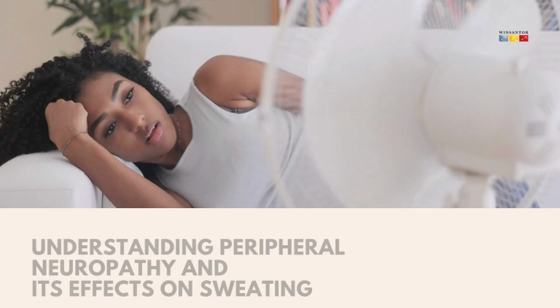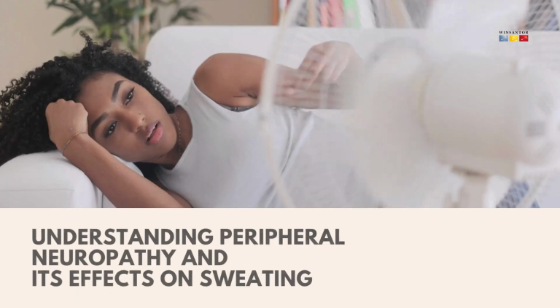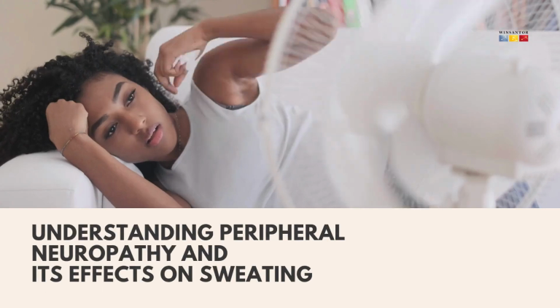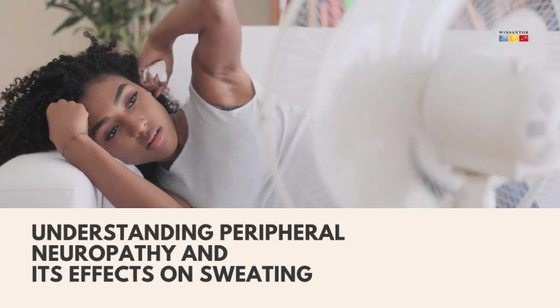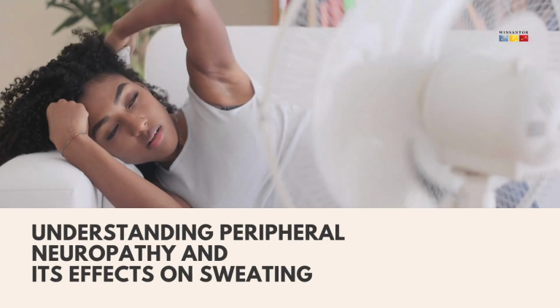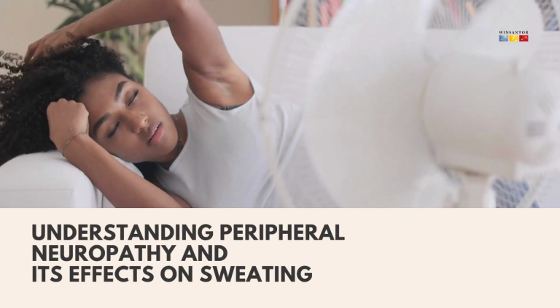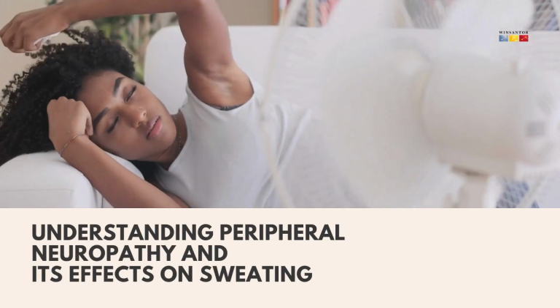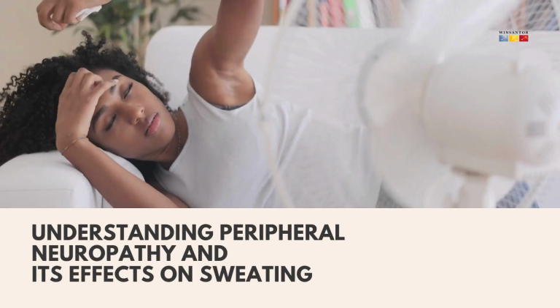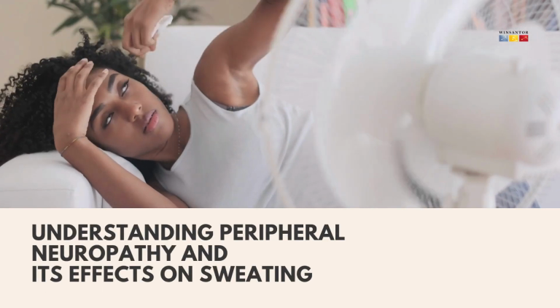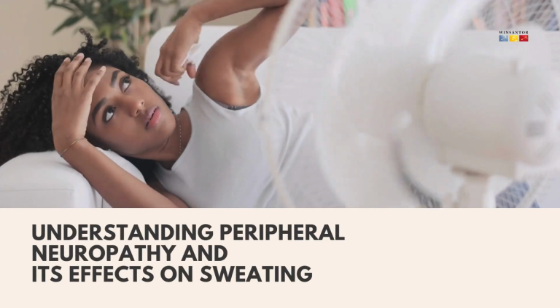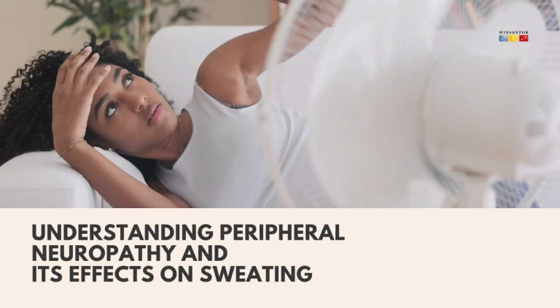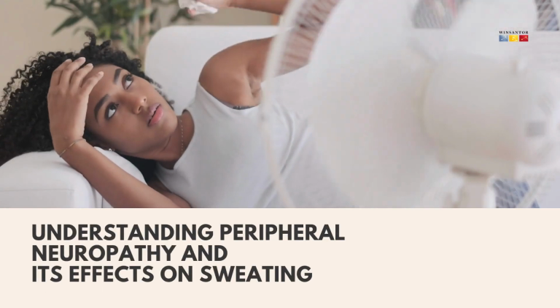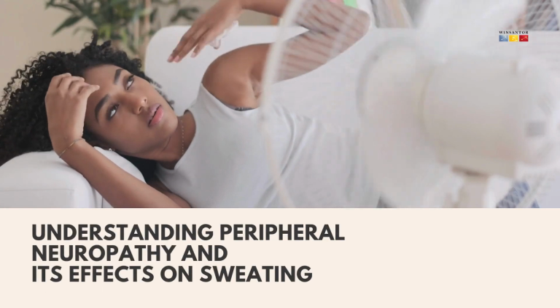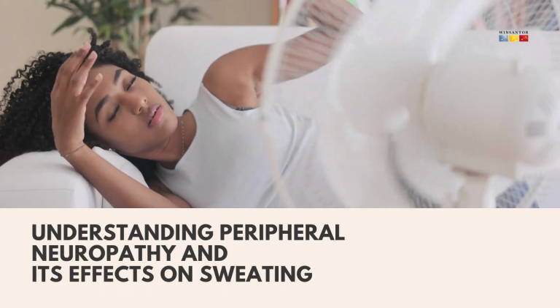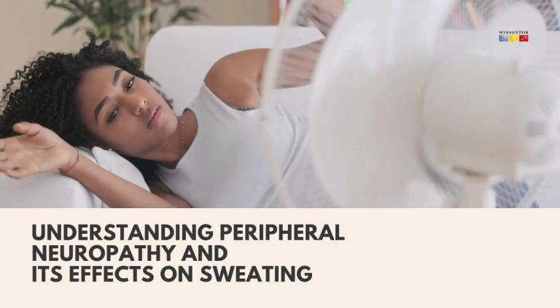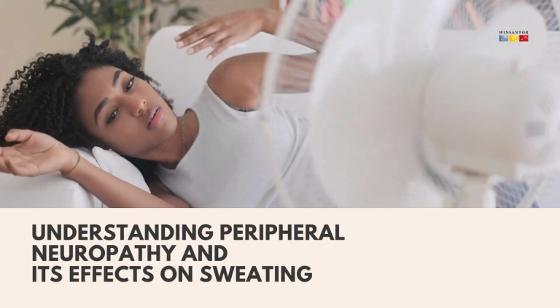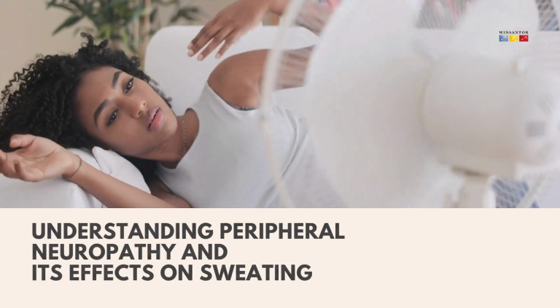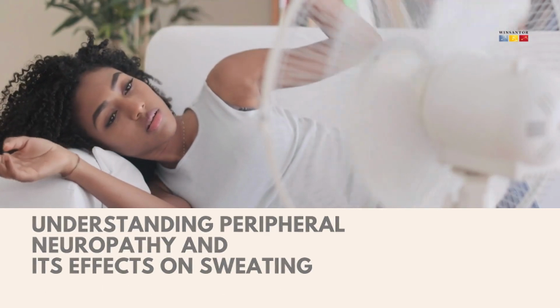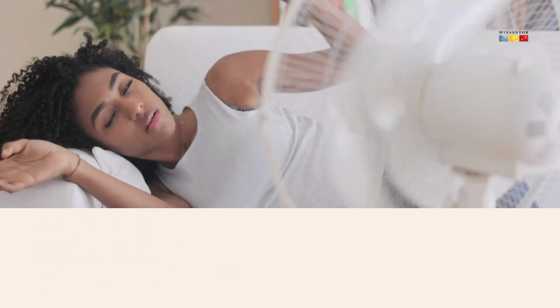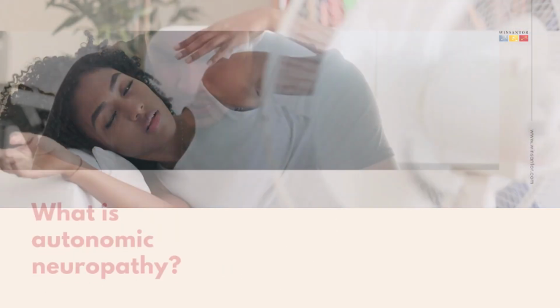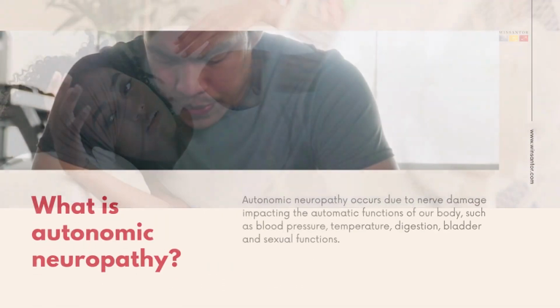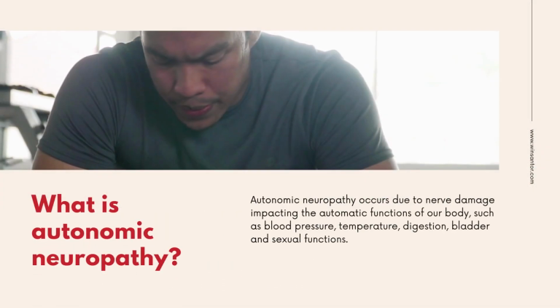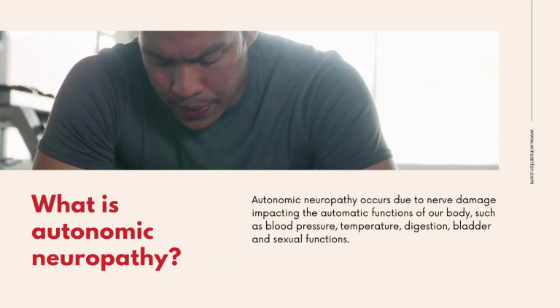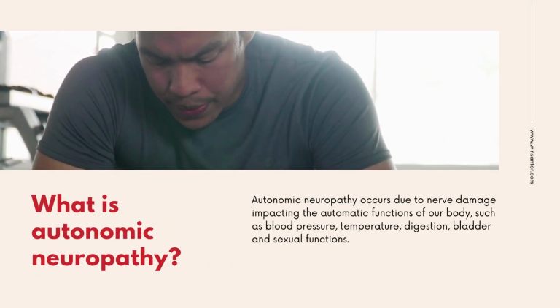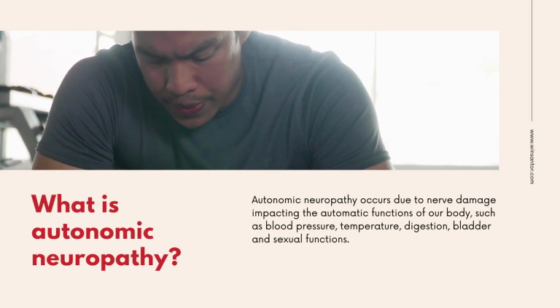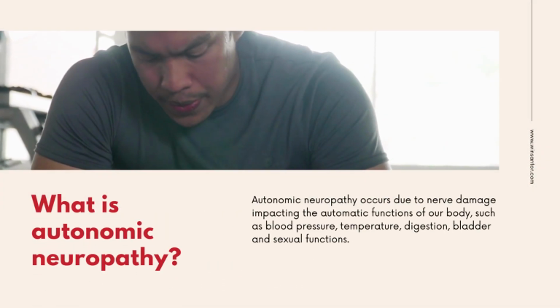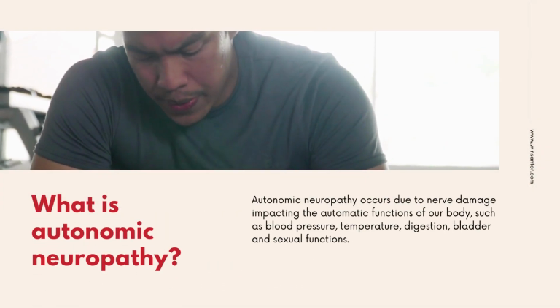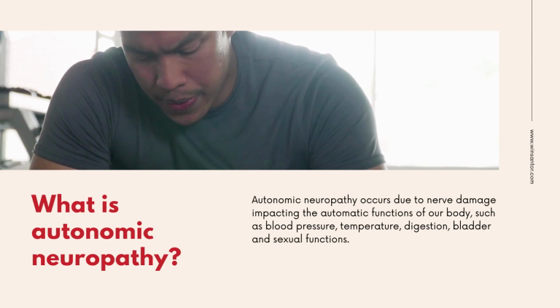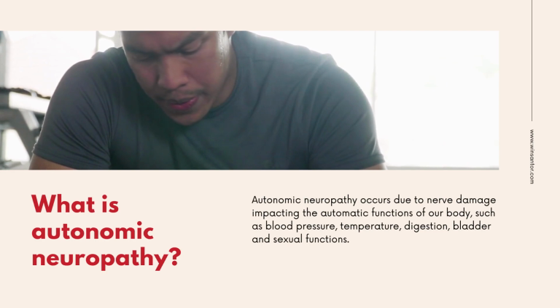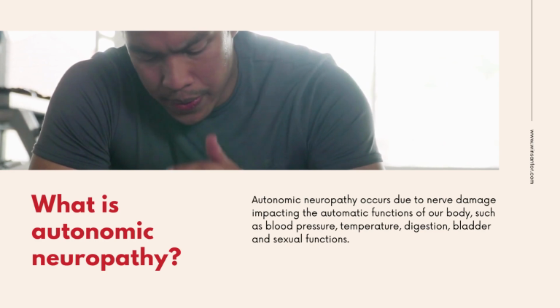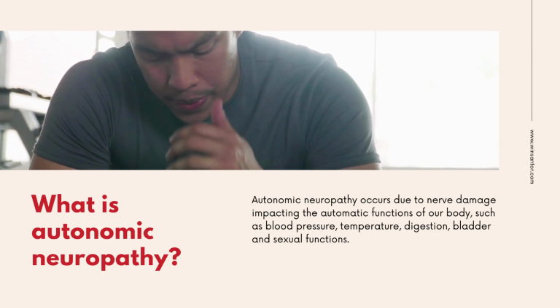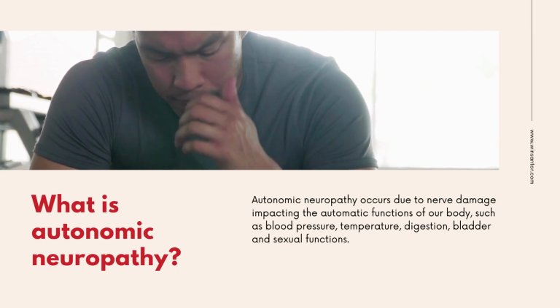Understanding peripheral neuropathy and its effects on sweating. What is autonomic neuropathy?